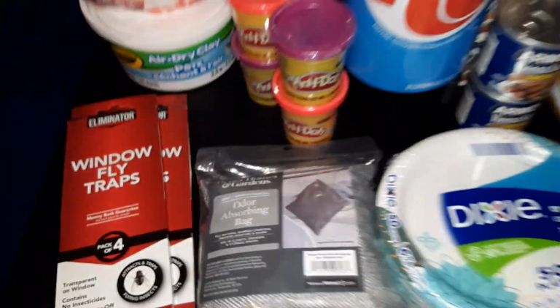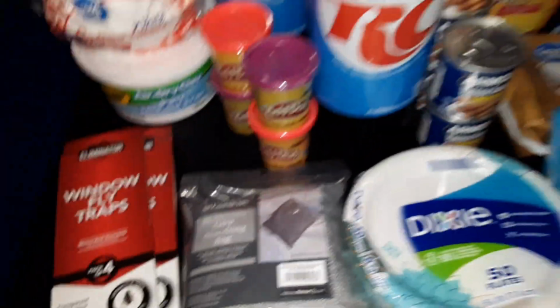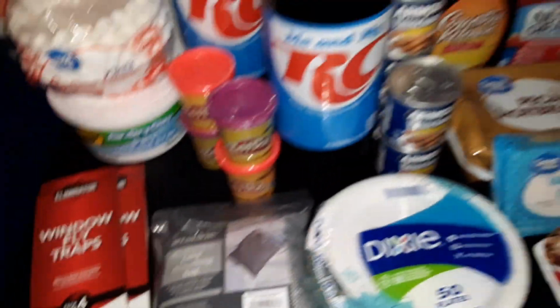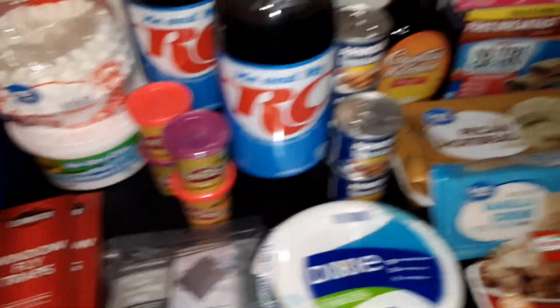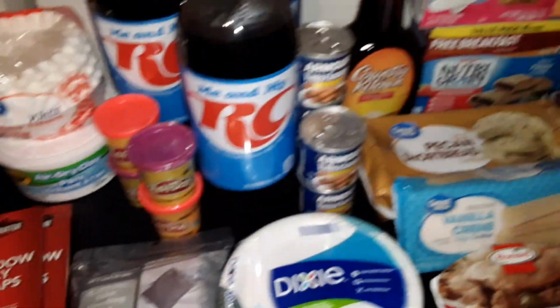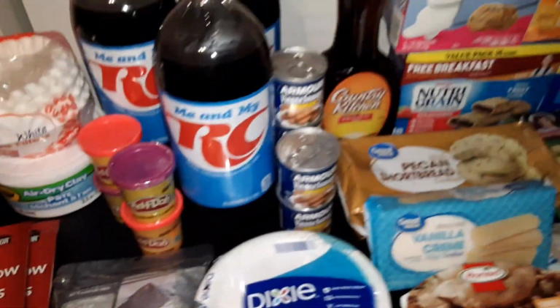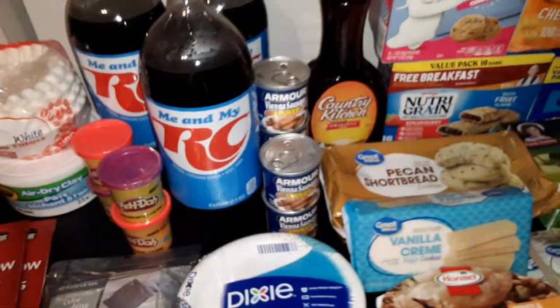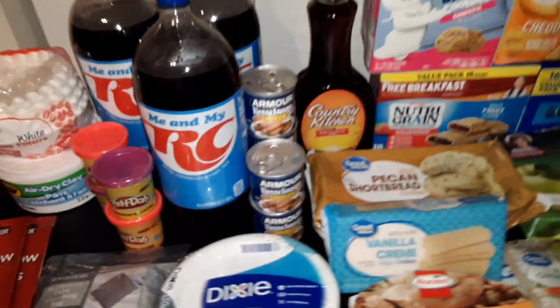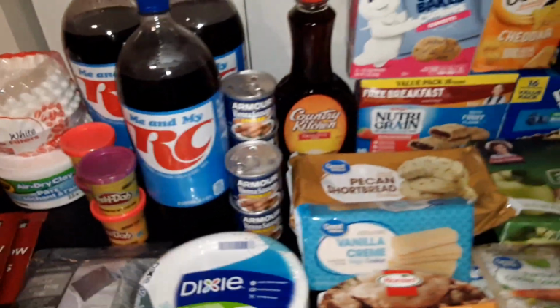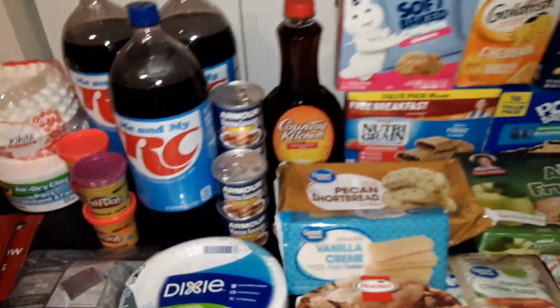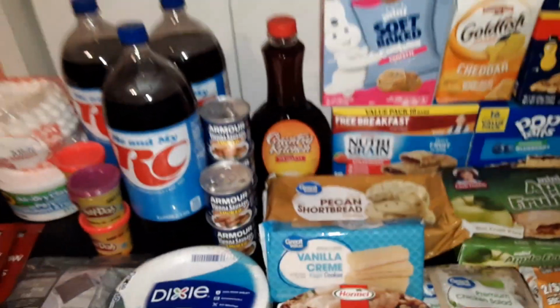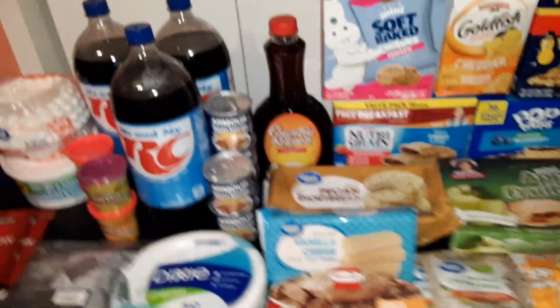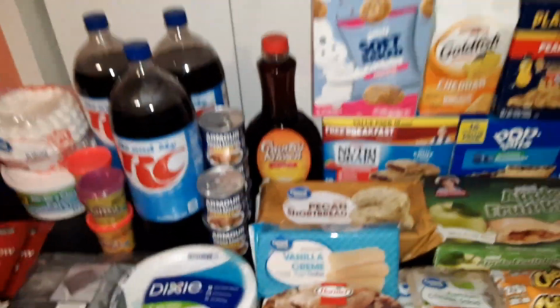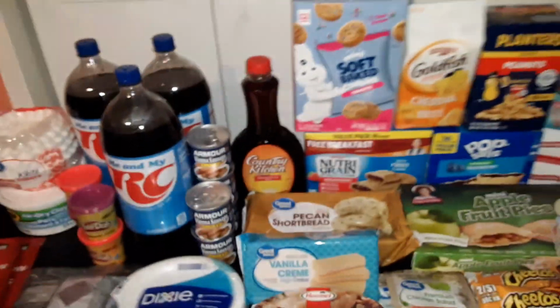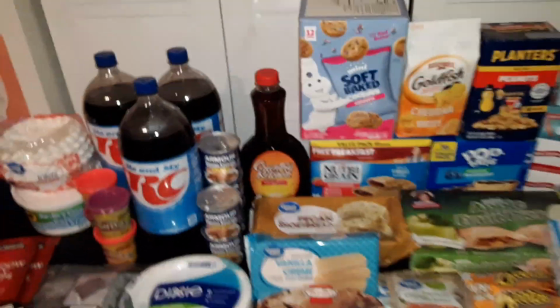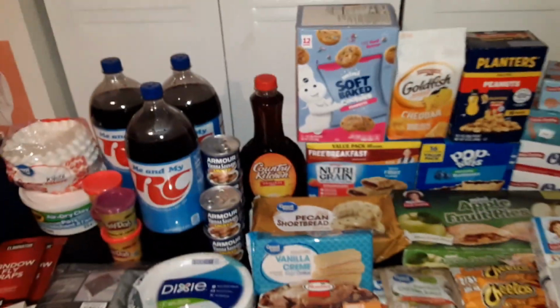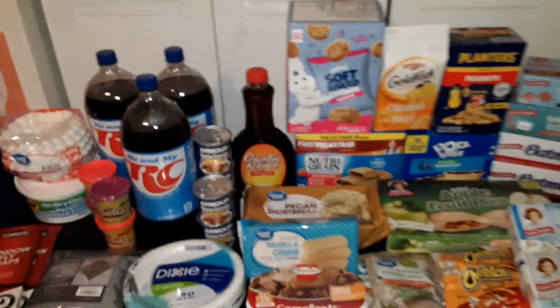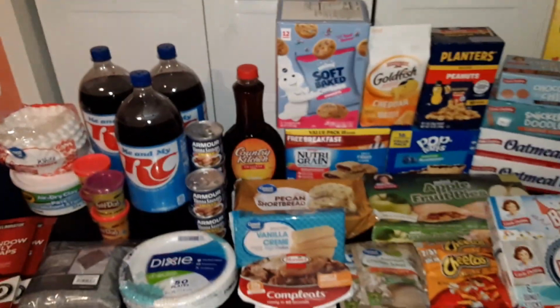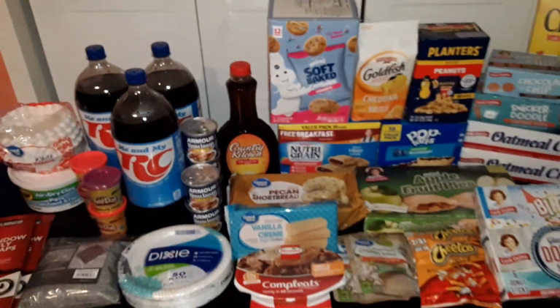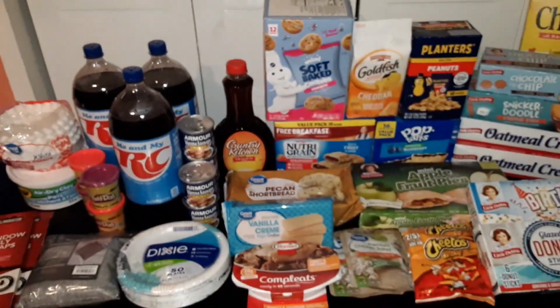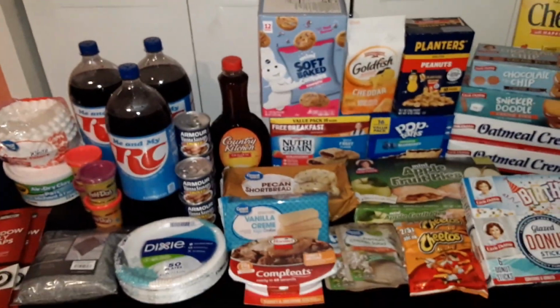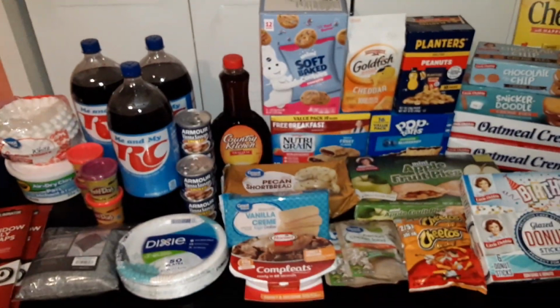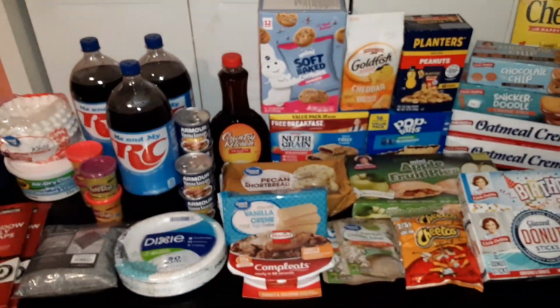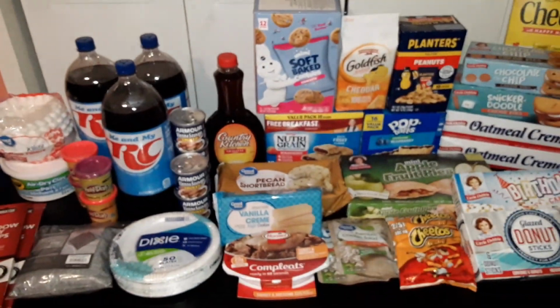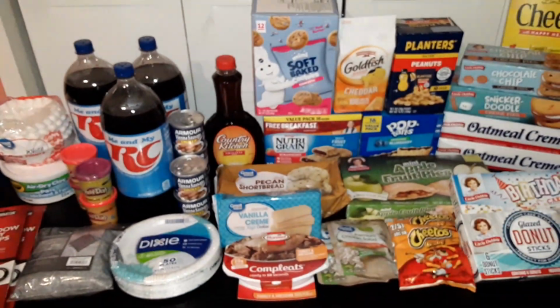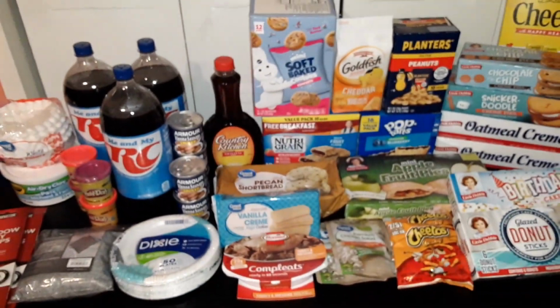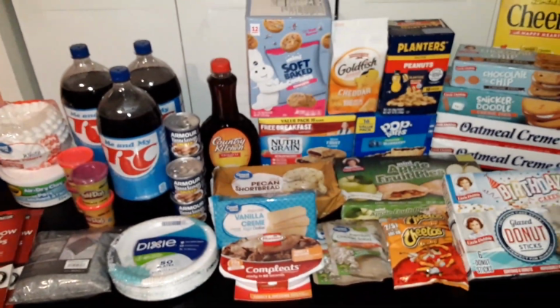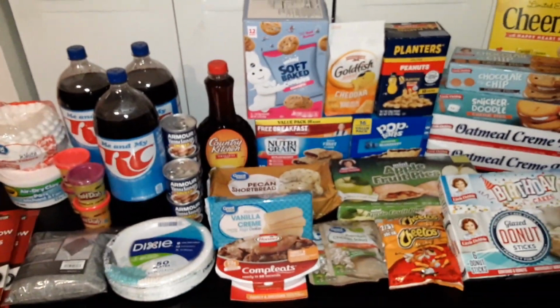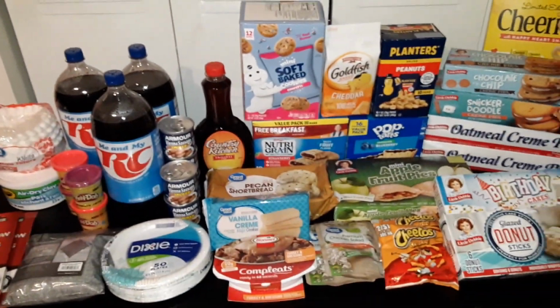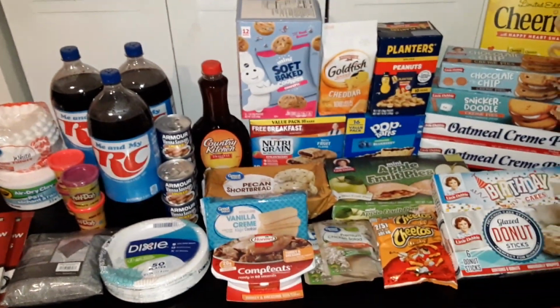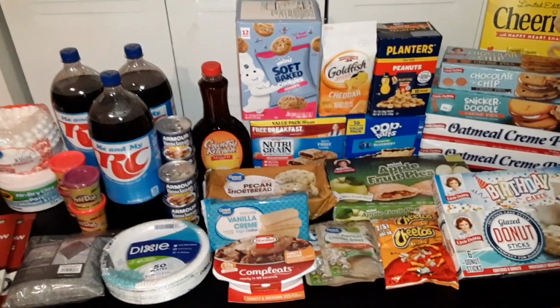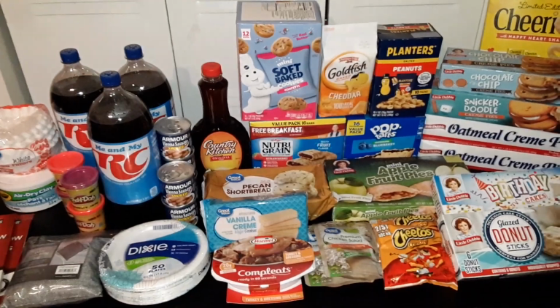And this is our haul from Walmart. Be sure to subscribe for more haul videos.